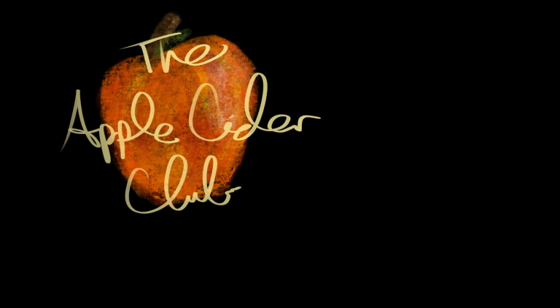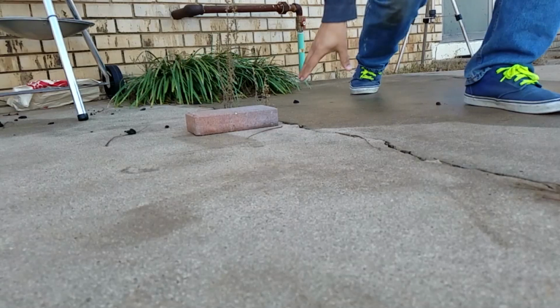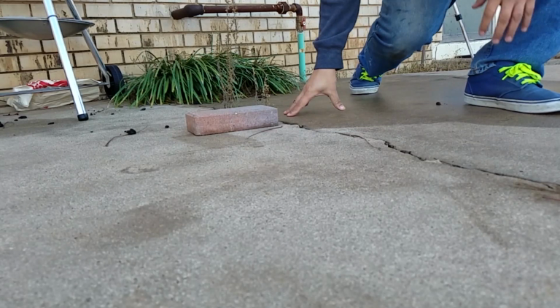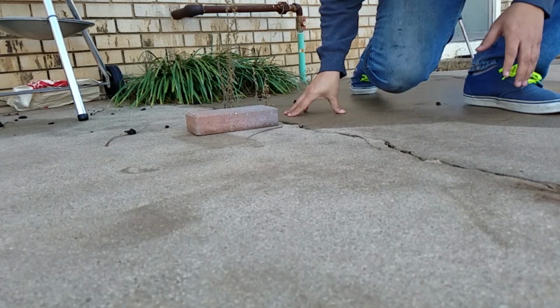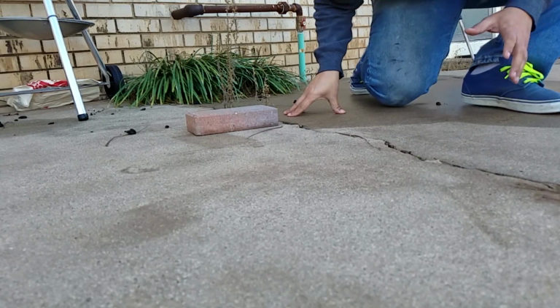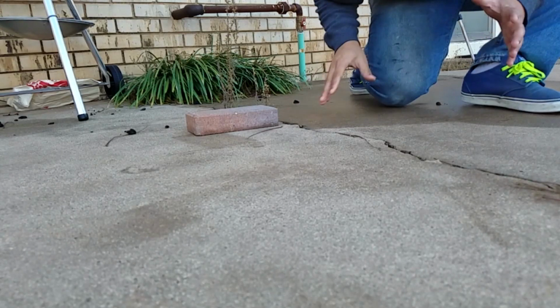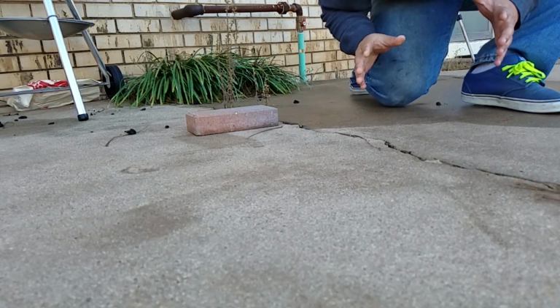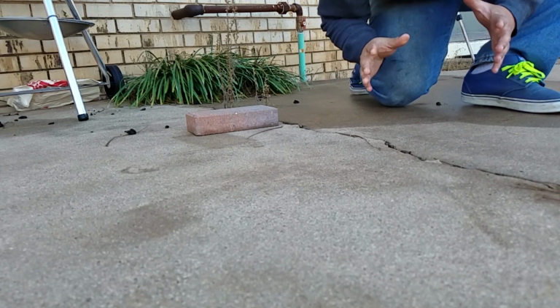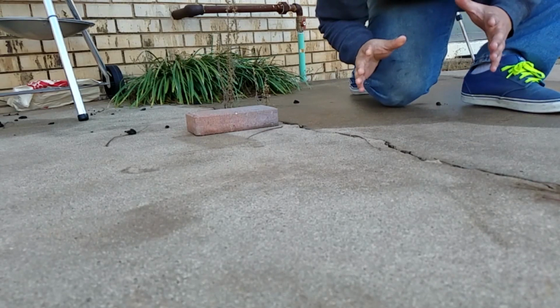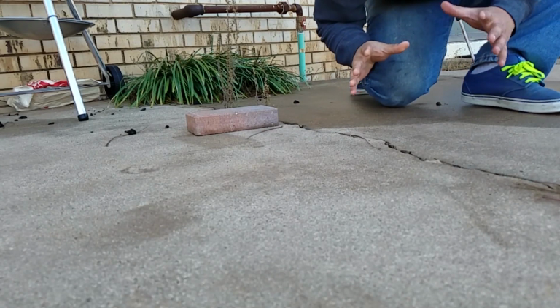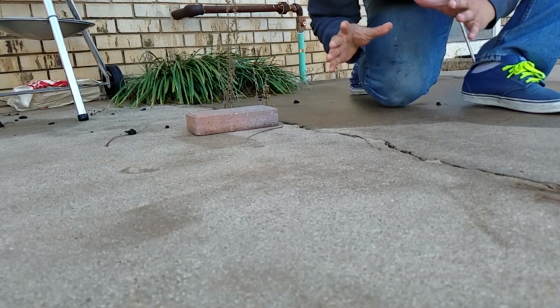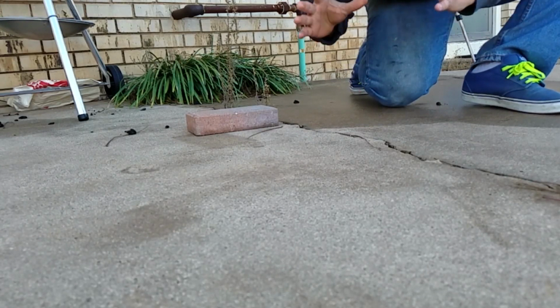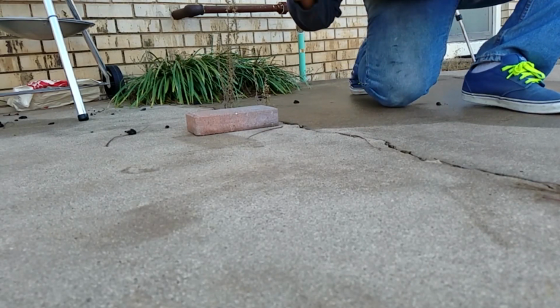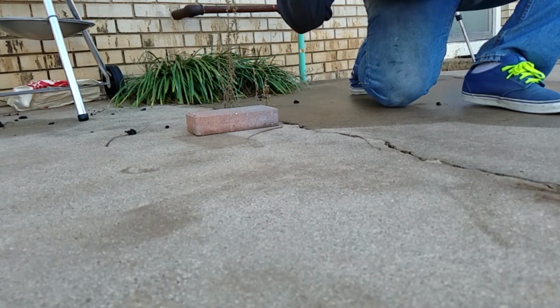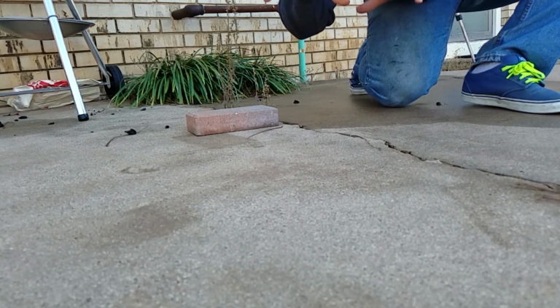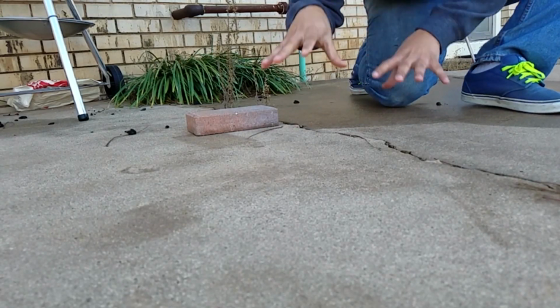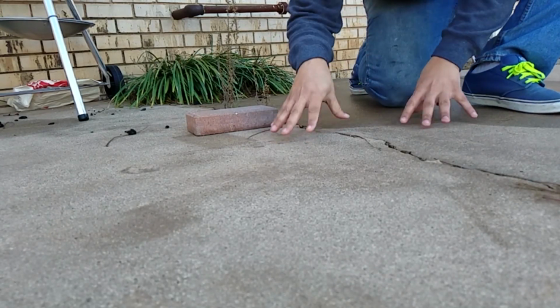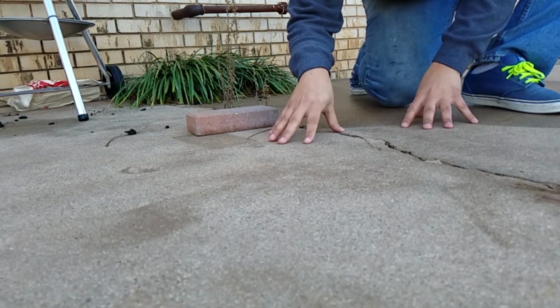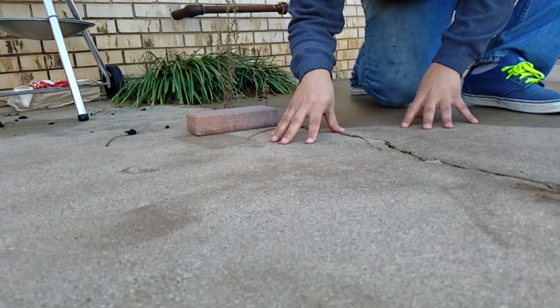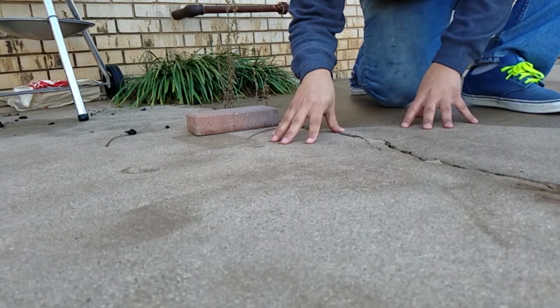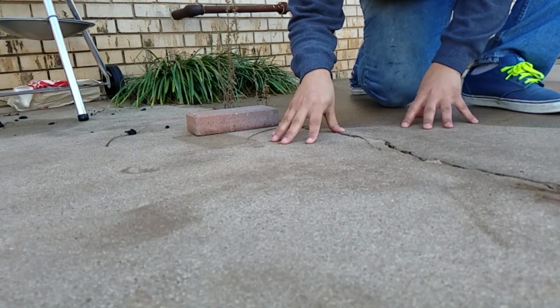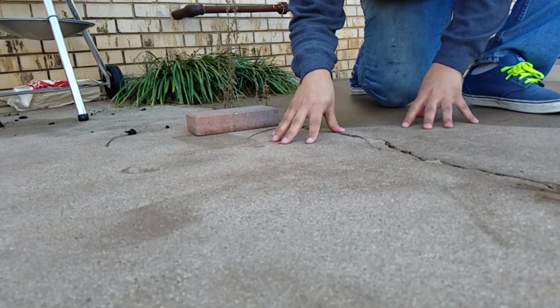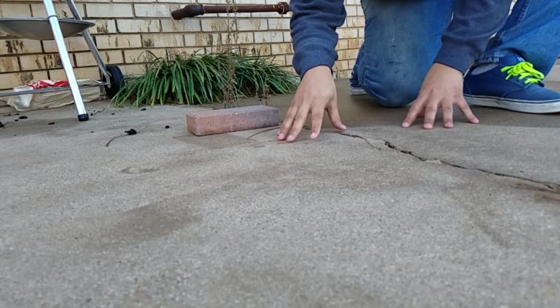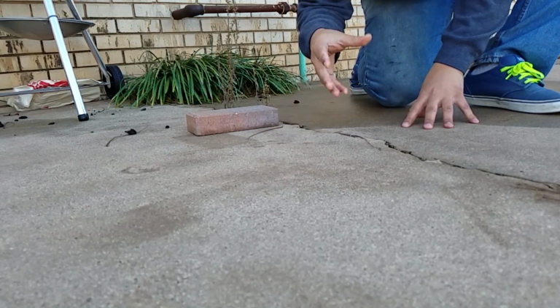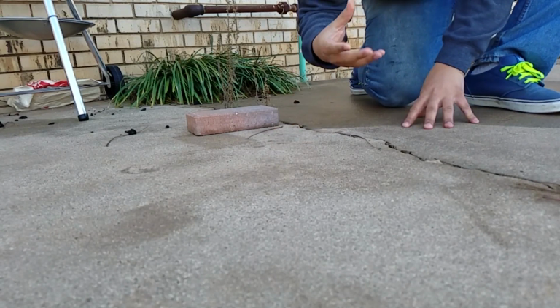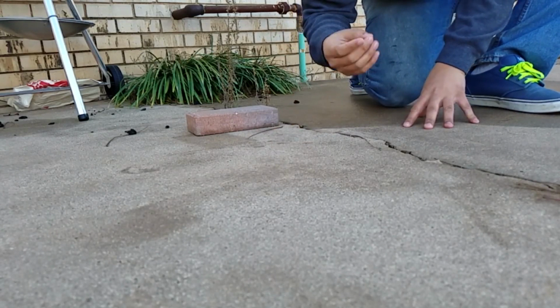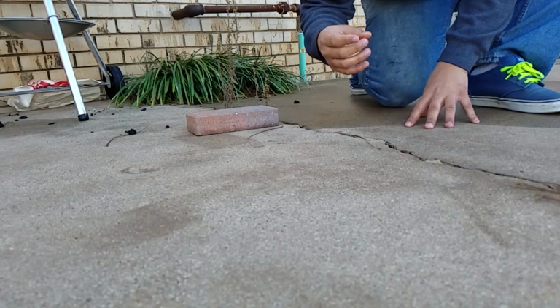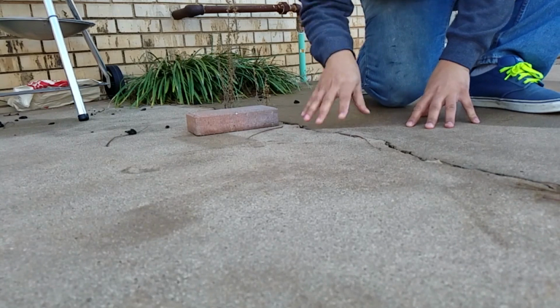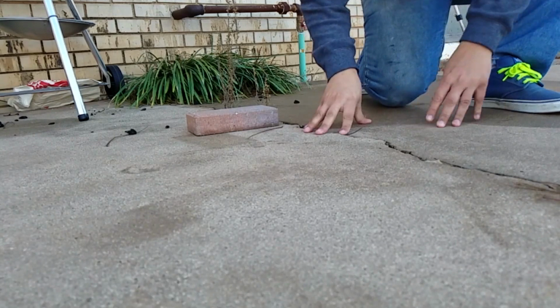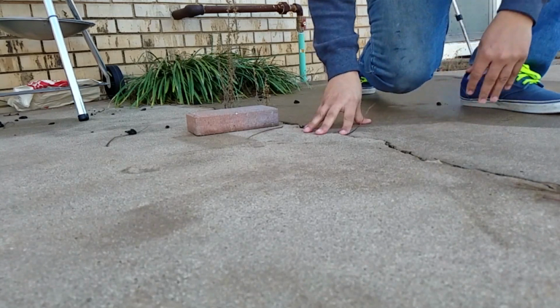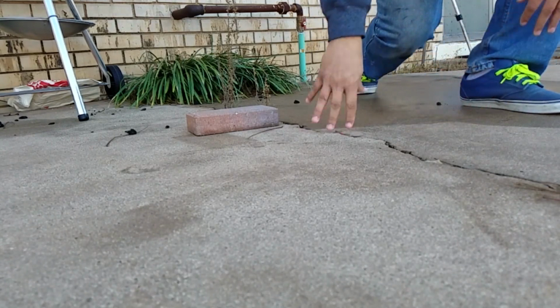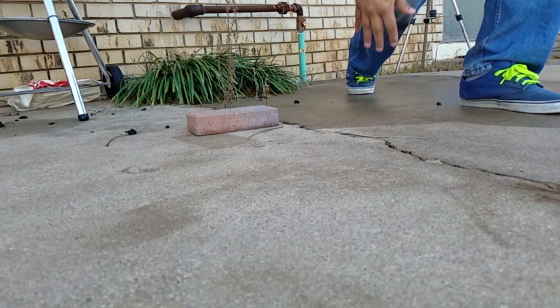Okay, so the phone has a slow motion feature on it. We're going to be dropping the bowl right here and see if we can get some shattering on it.